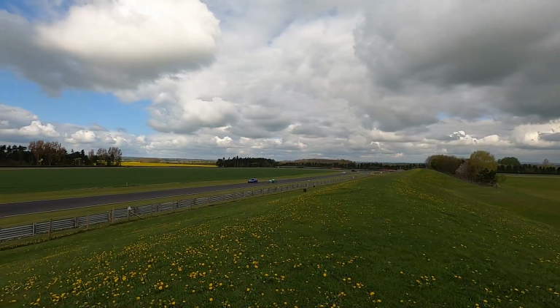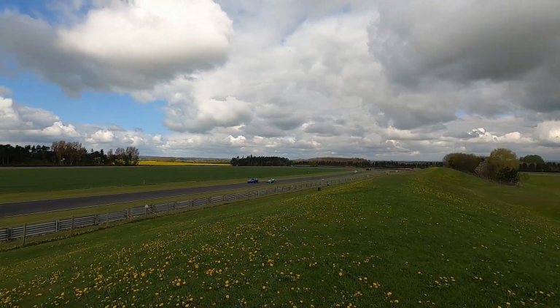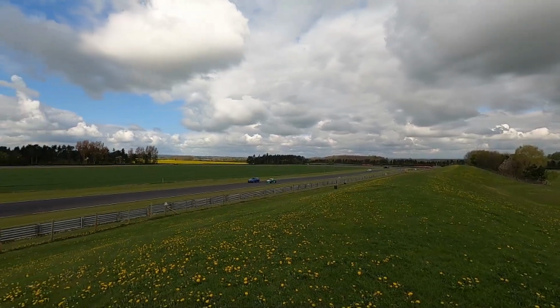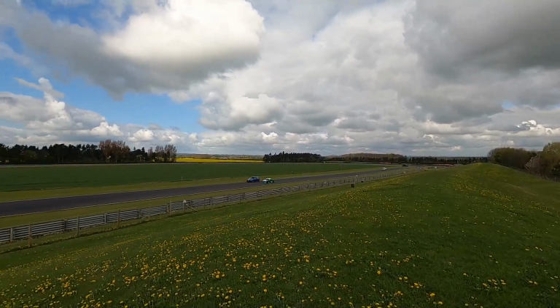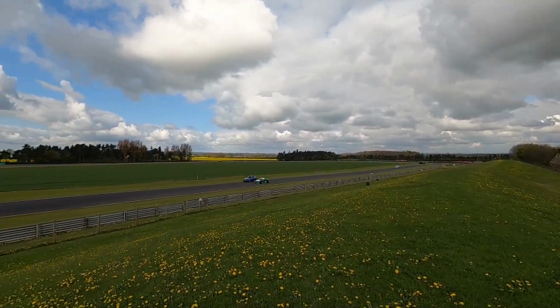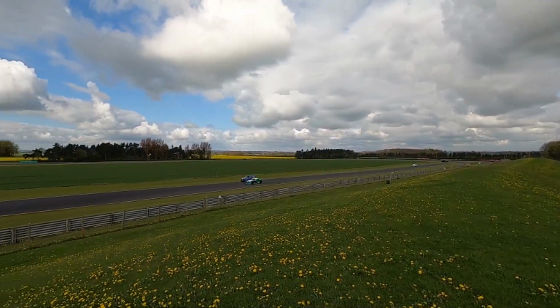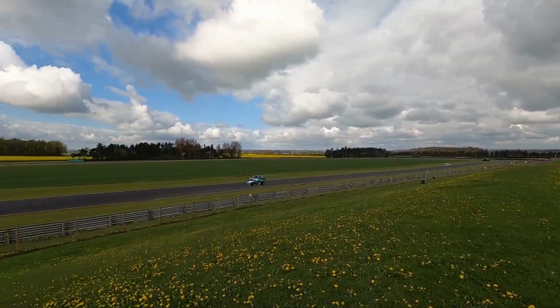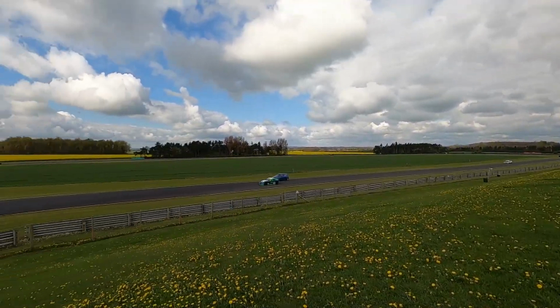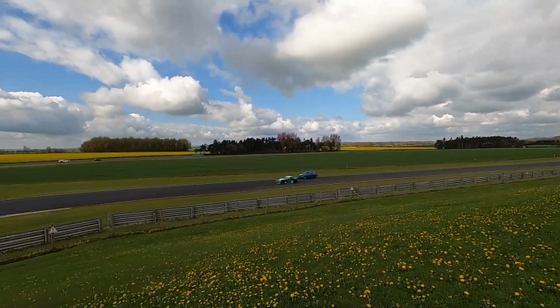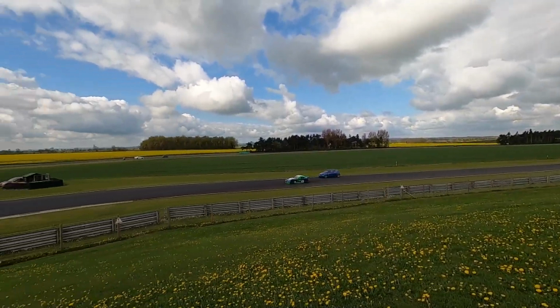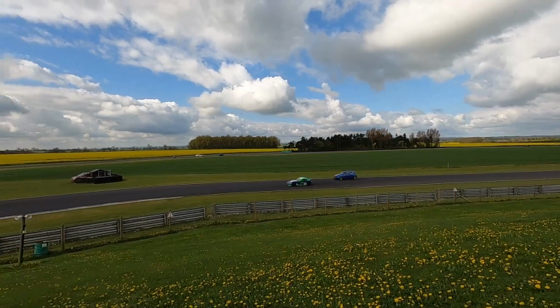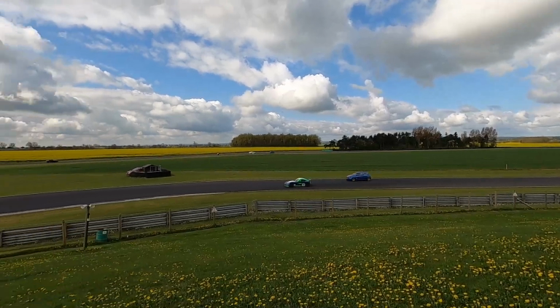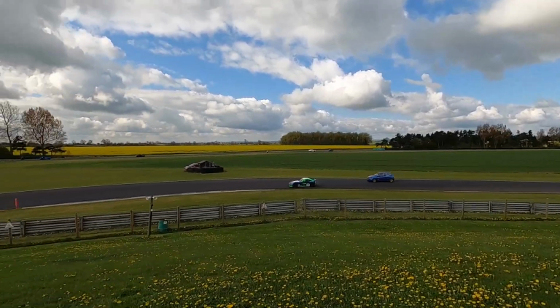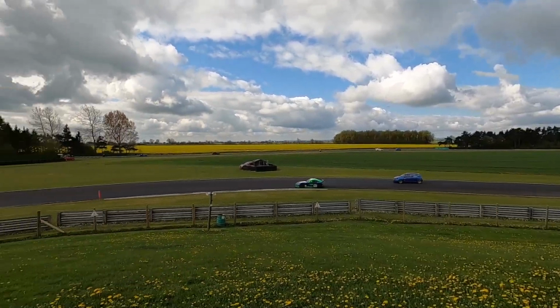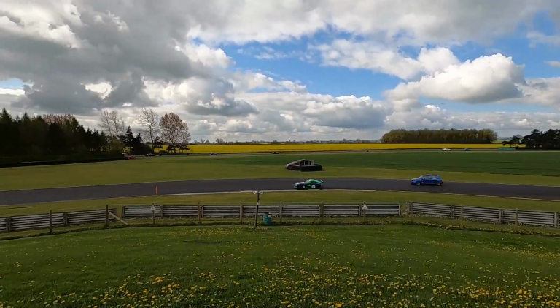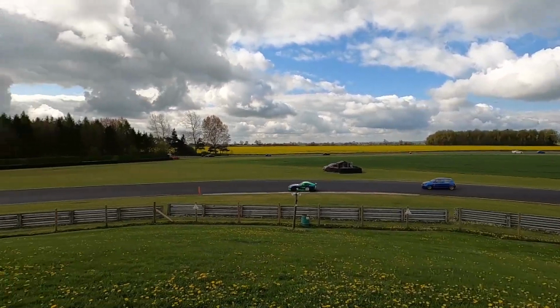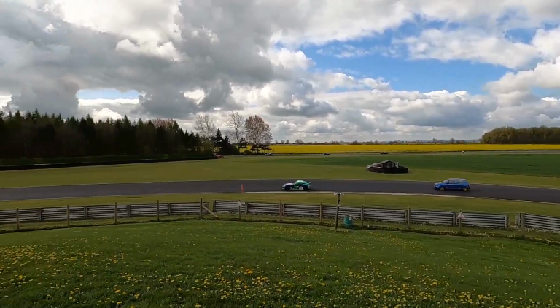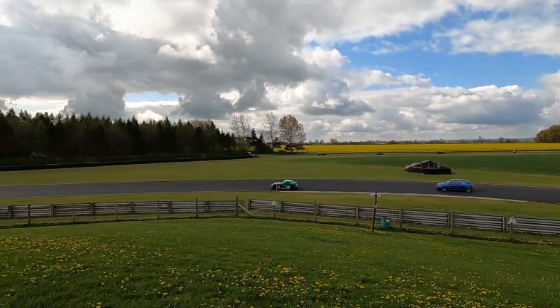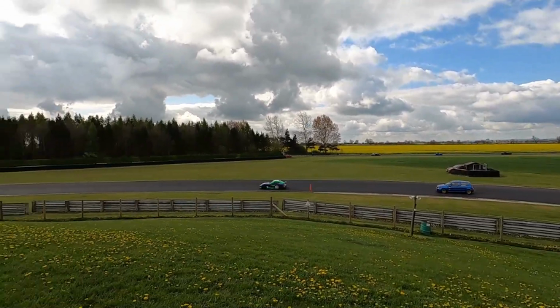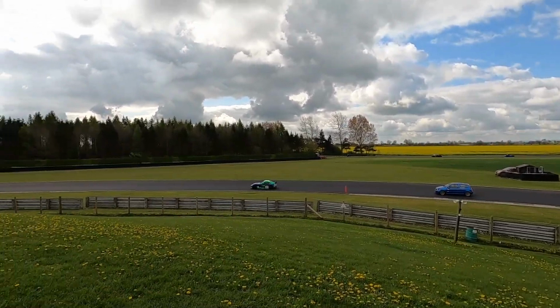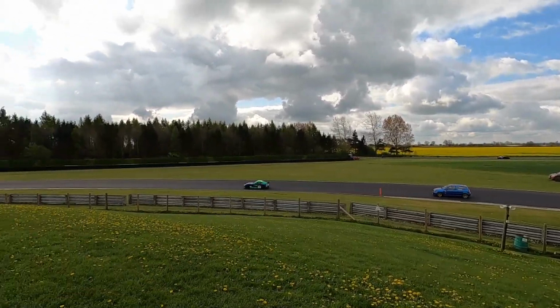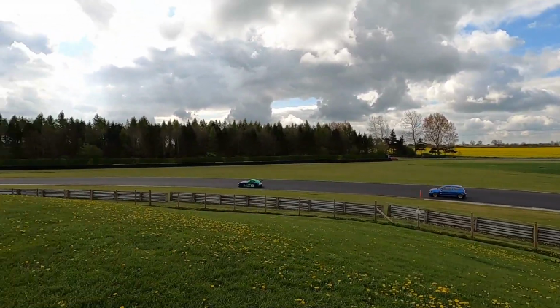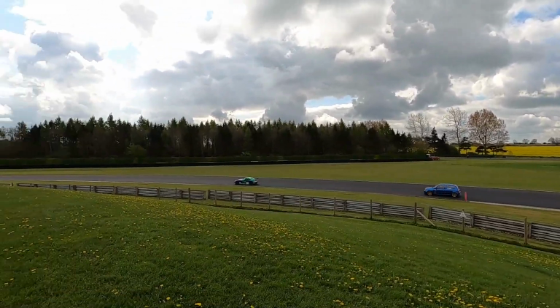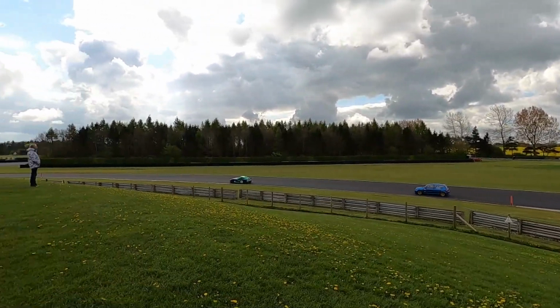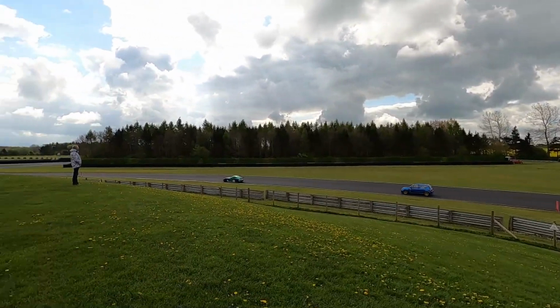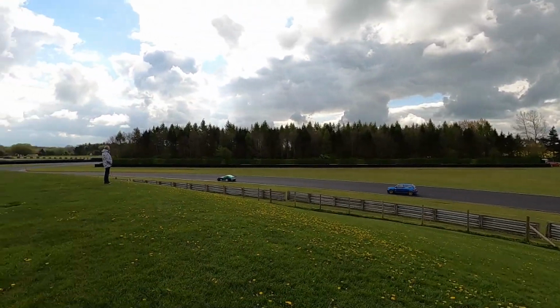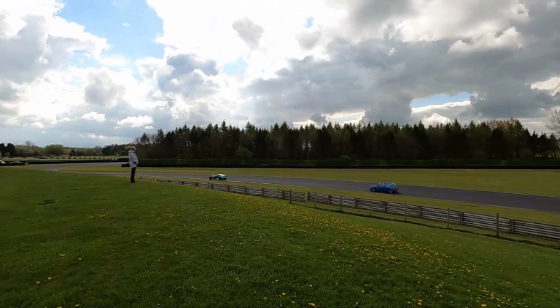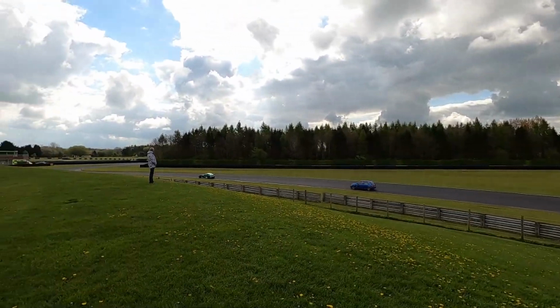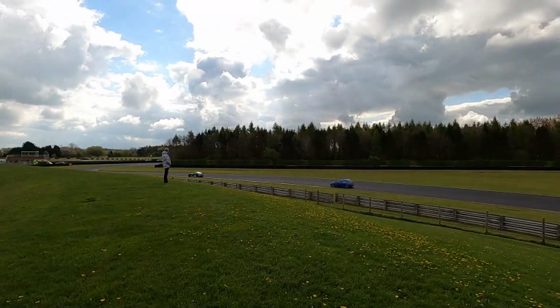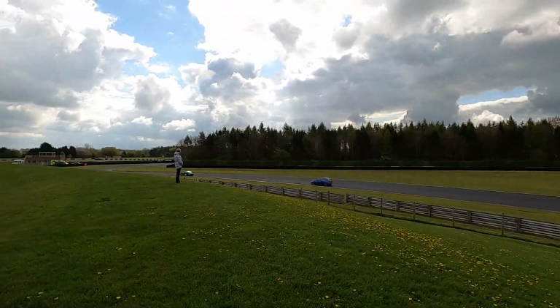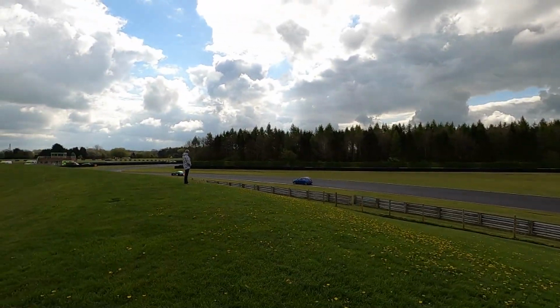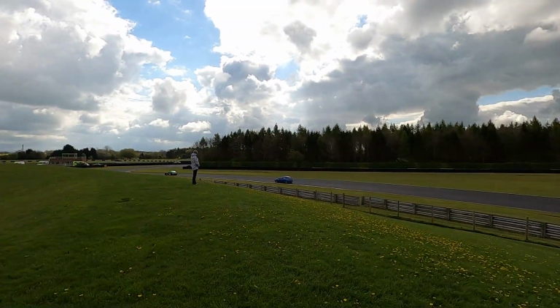Having said that about the weather, it did actually clear up. So here's a quick lap — or at least a quick lap for me.